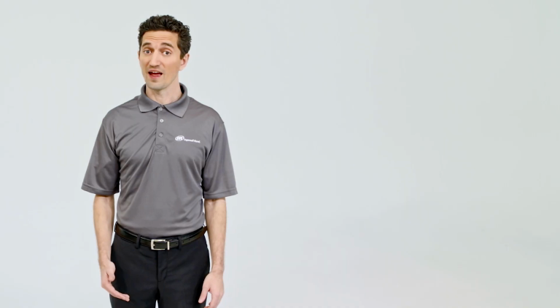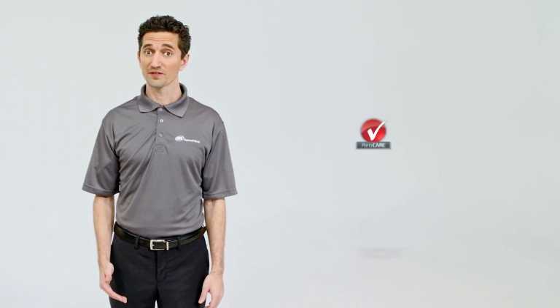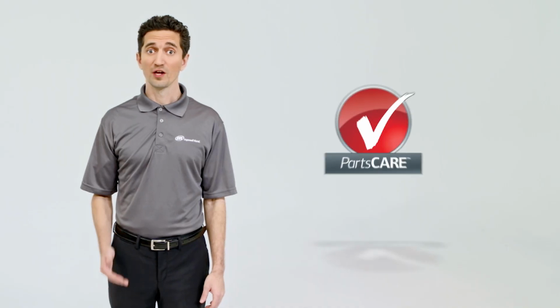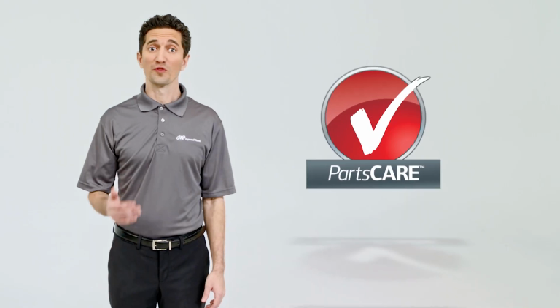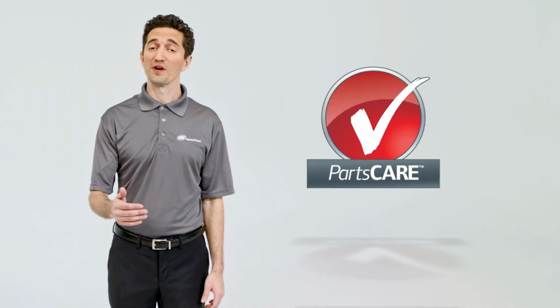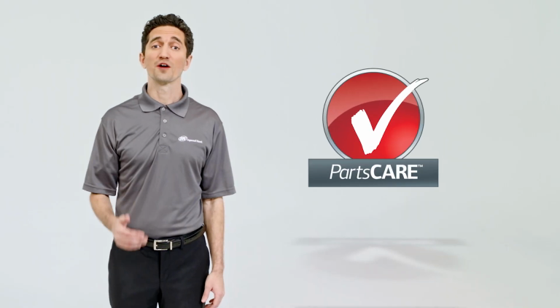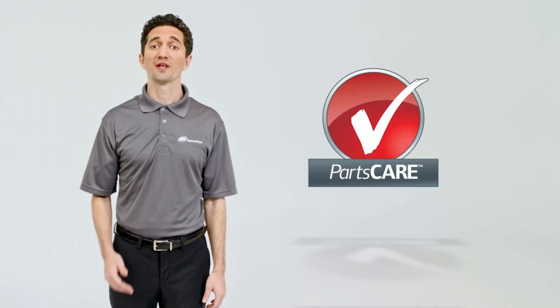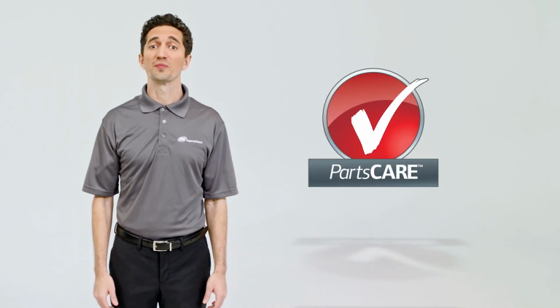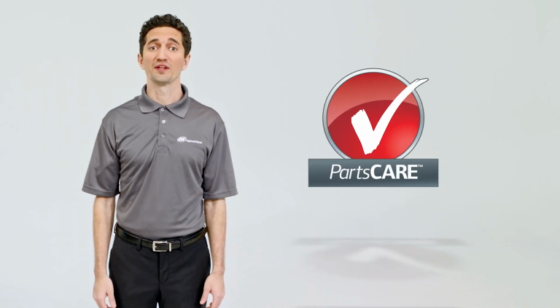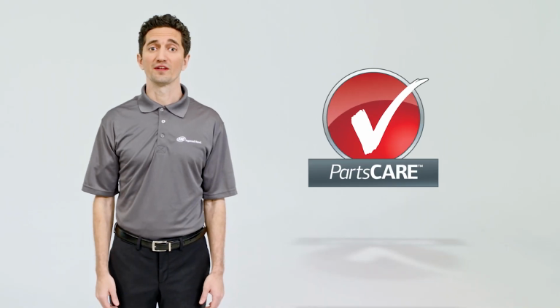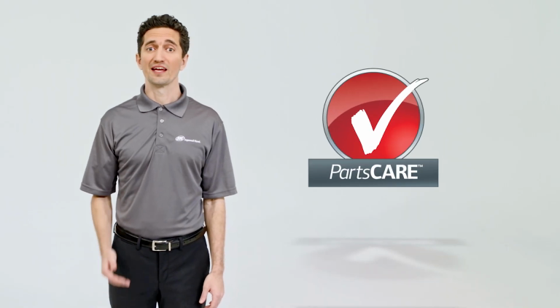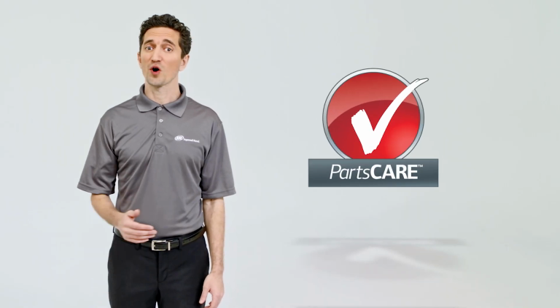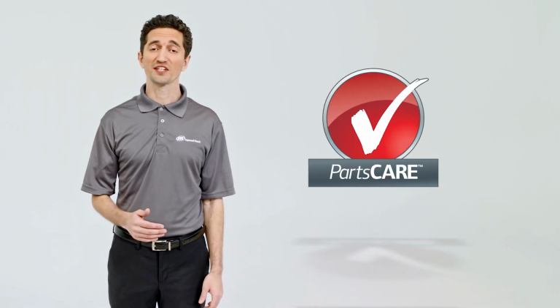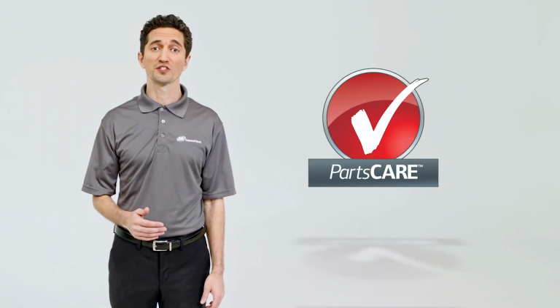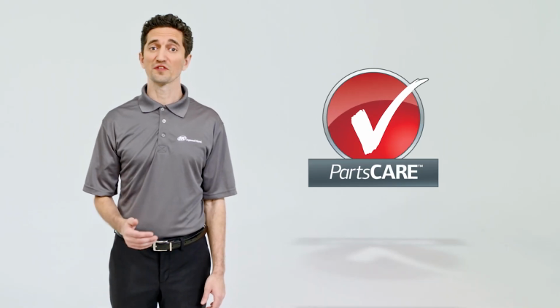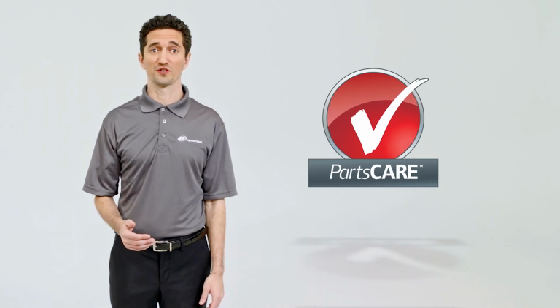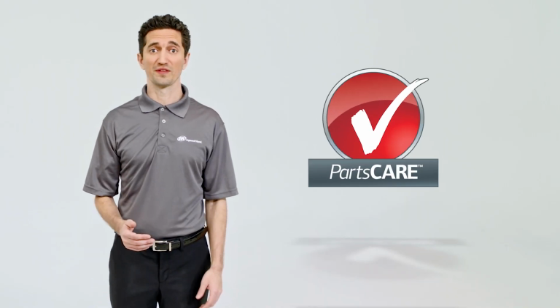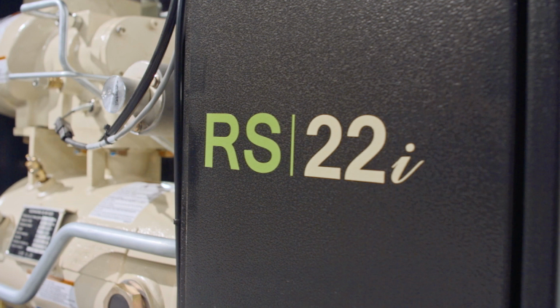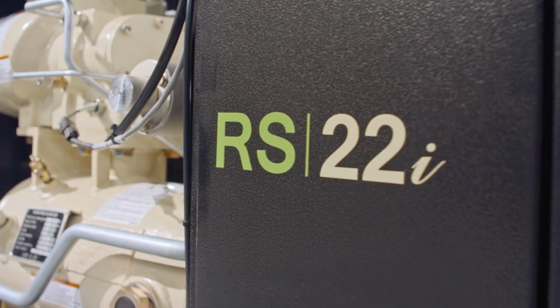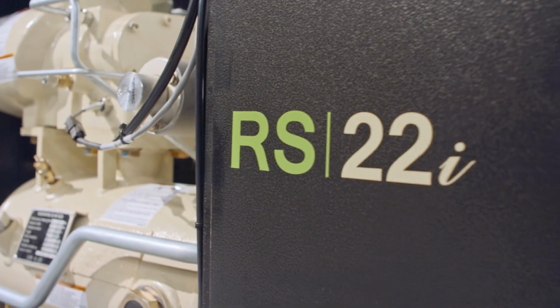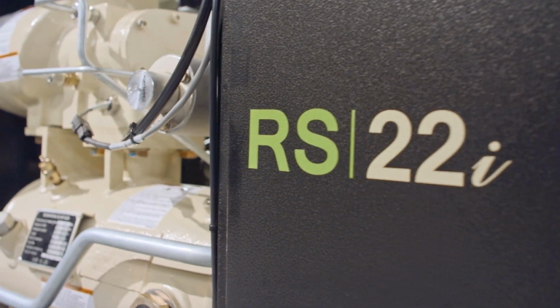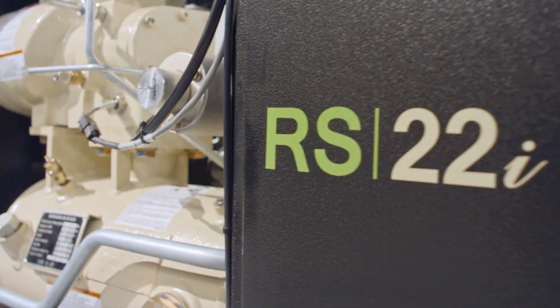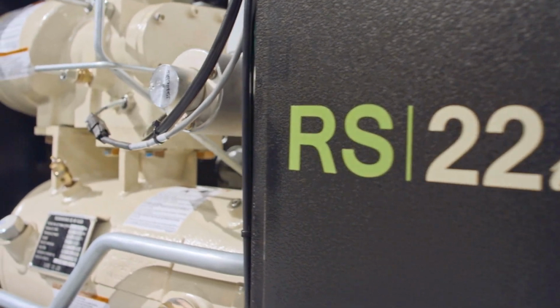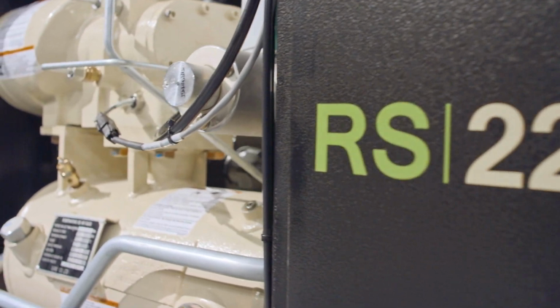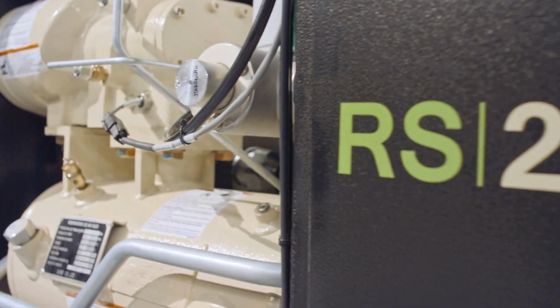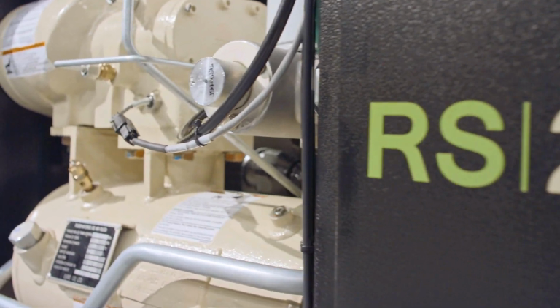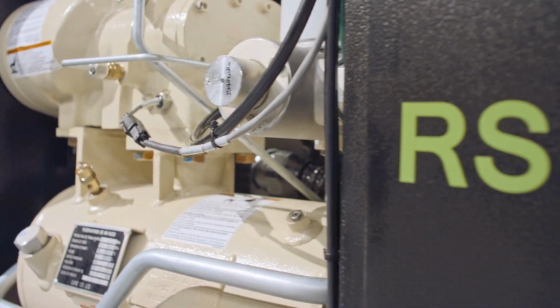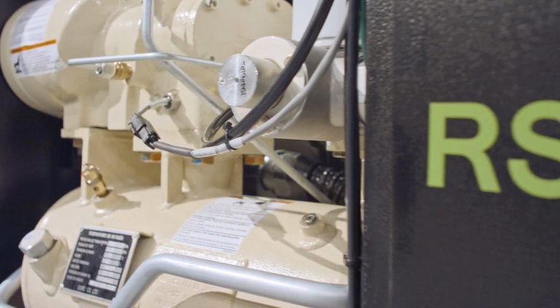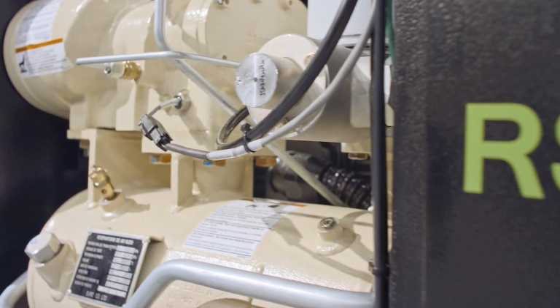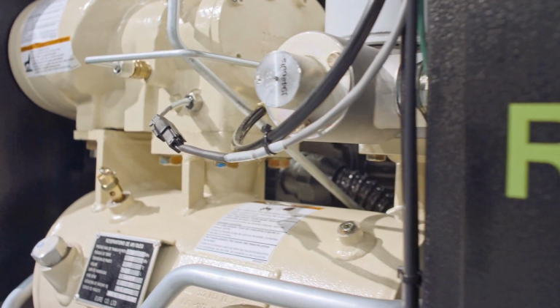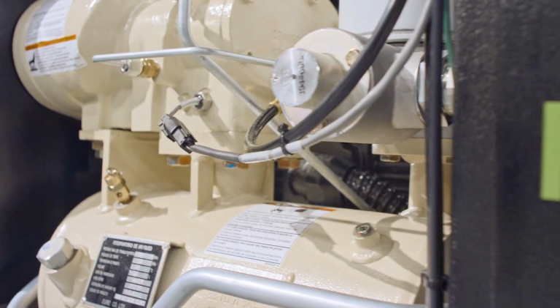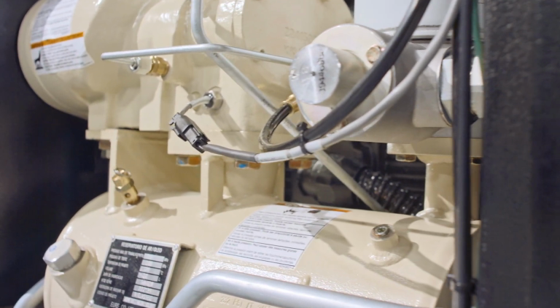And with our renowned reliability and a parts care service agreement, you have a workhorse built for long-term easy operation.